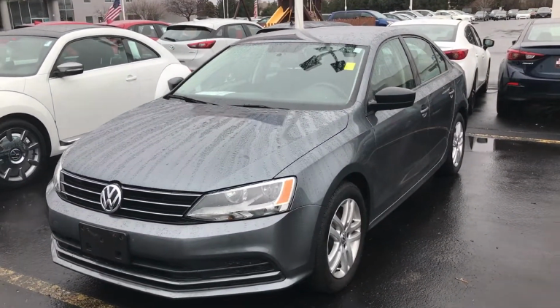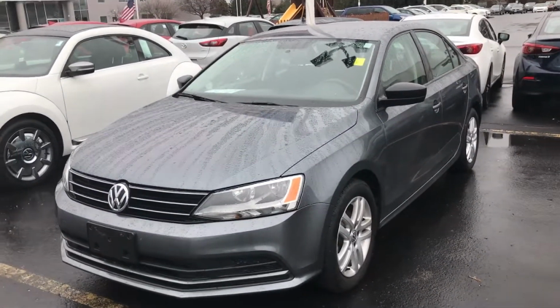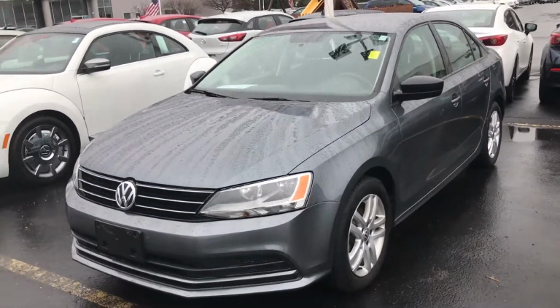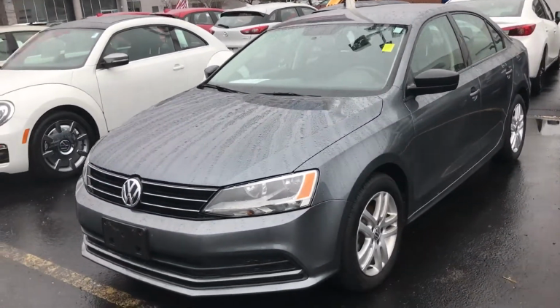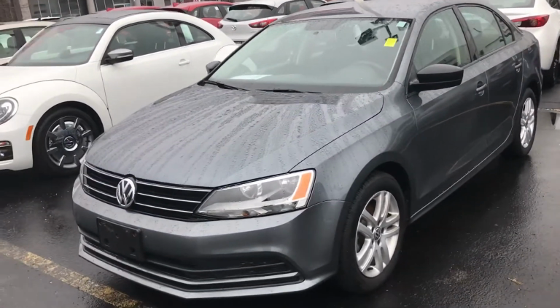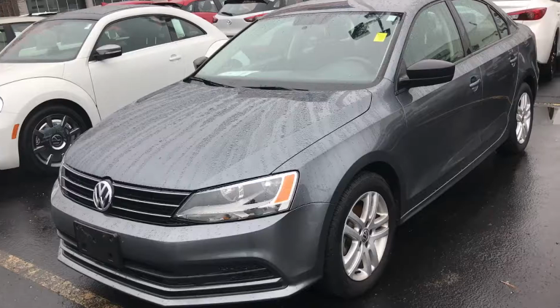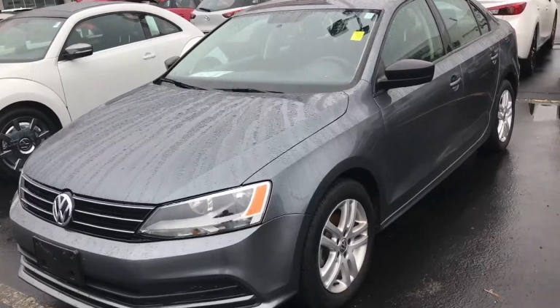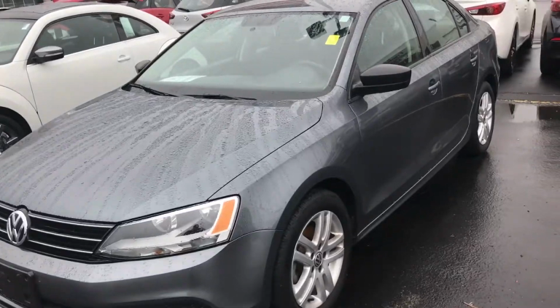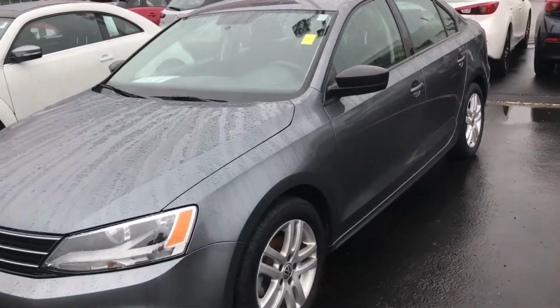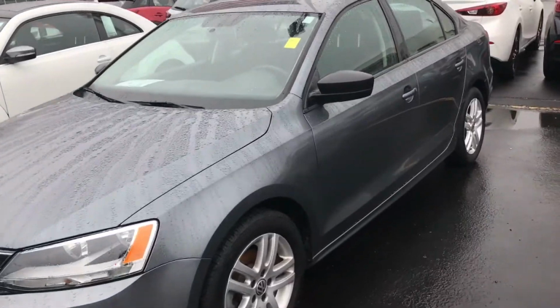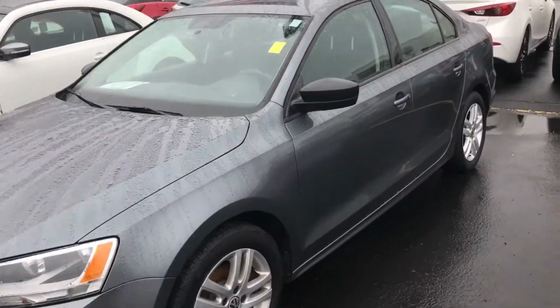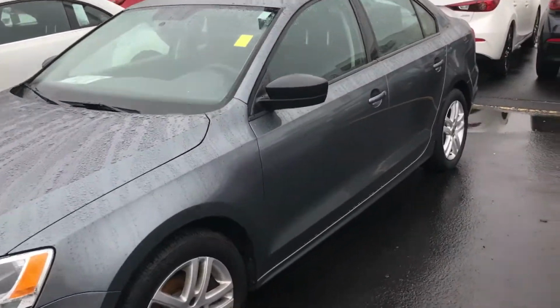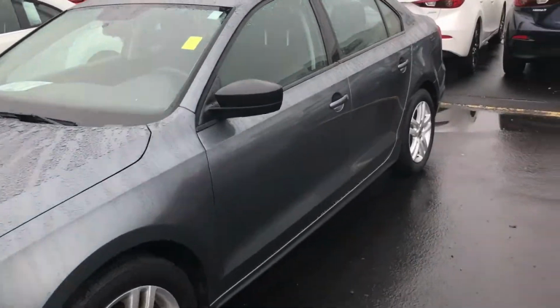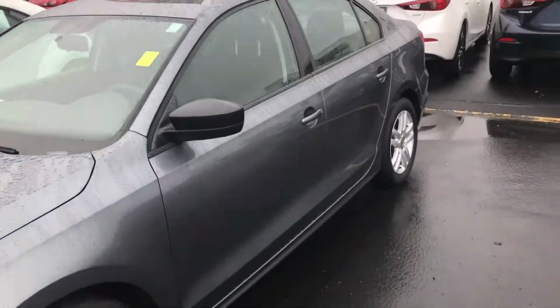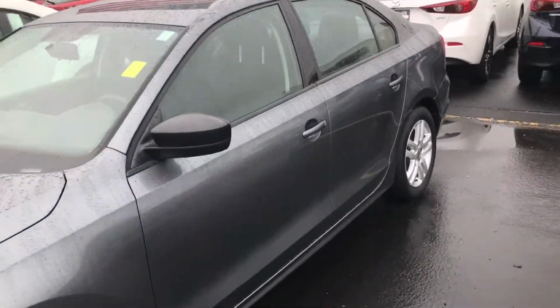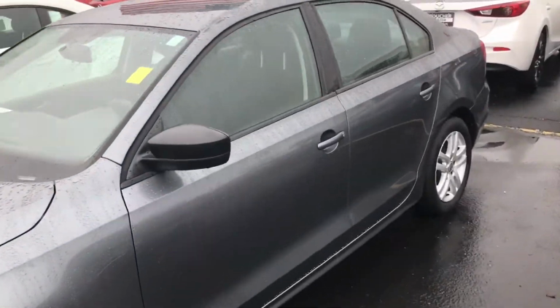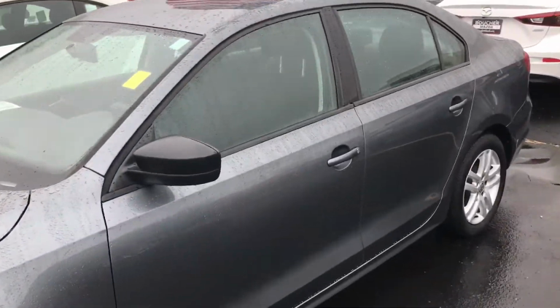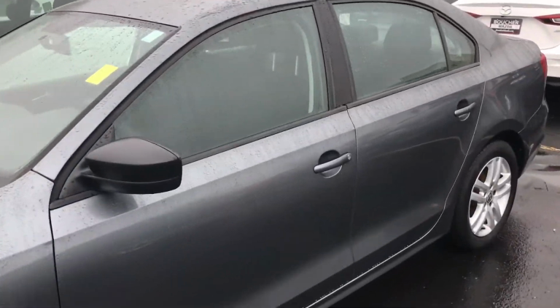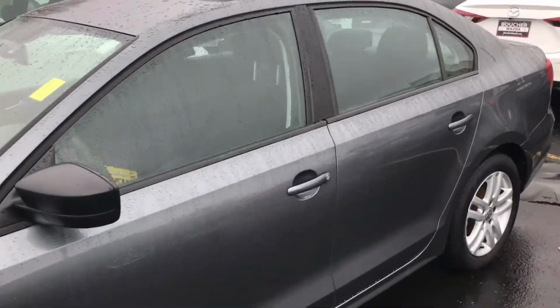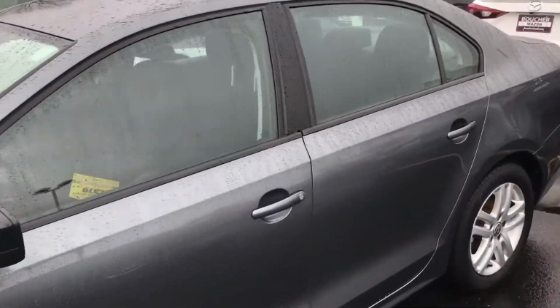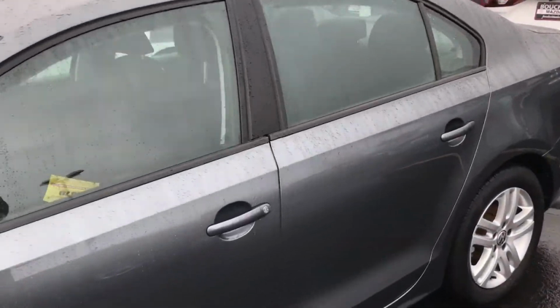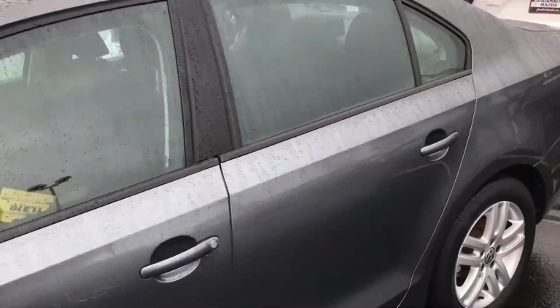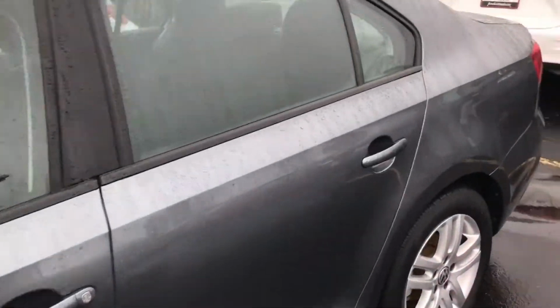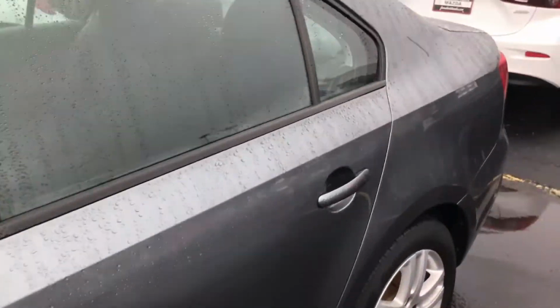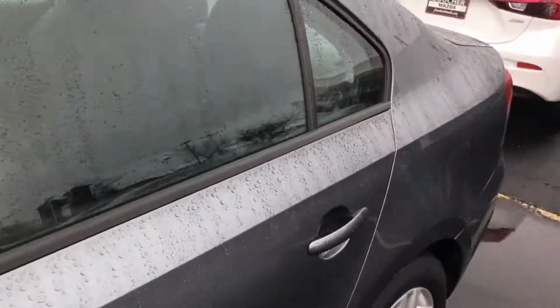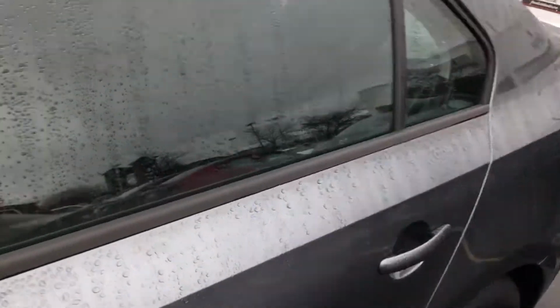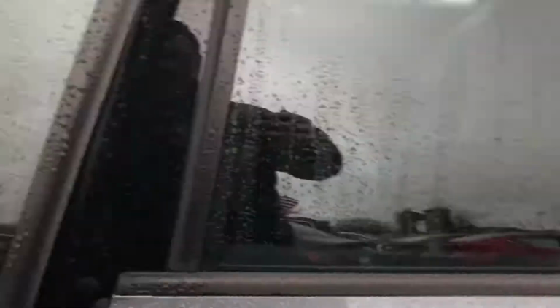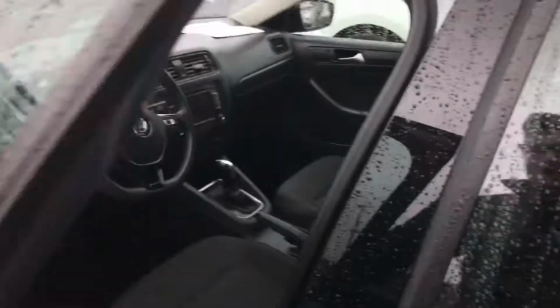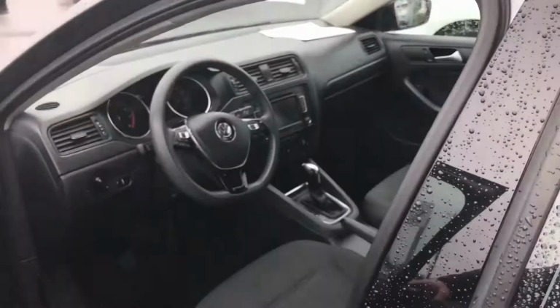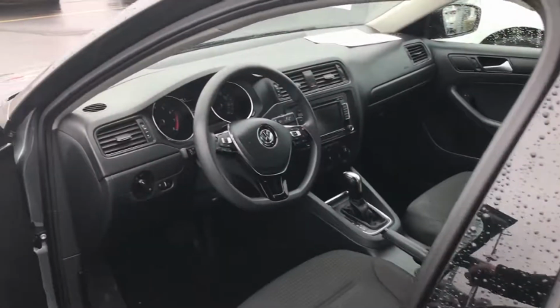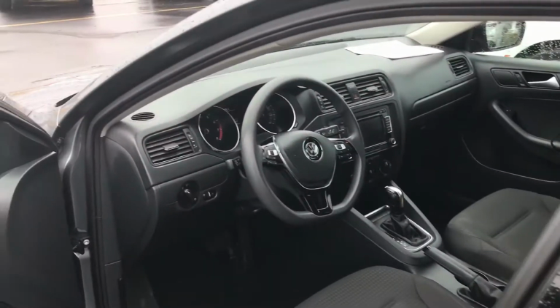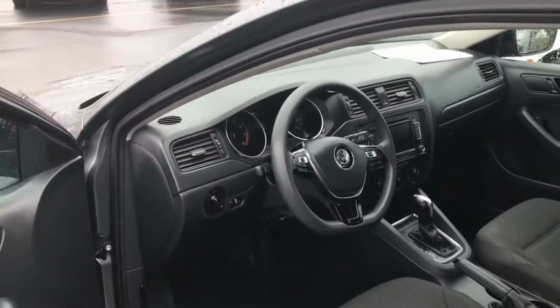It's a really nice car. It's been inspected by our certified technicians. It does come with a two year, 24,000 mile warranty because it is a certified vehicle.